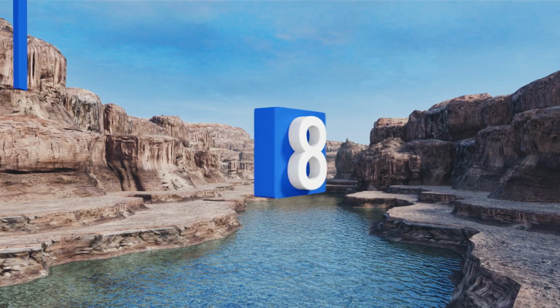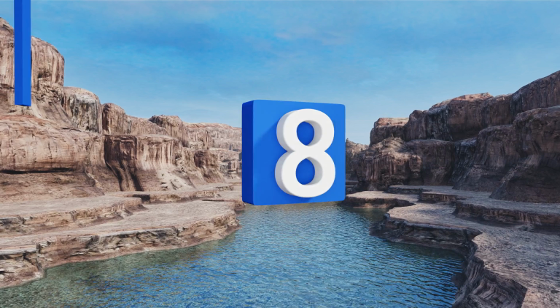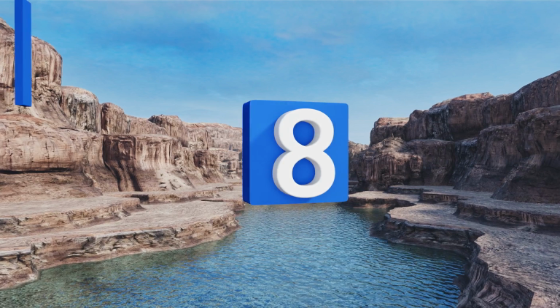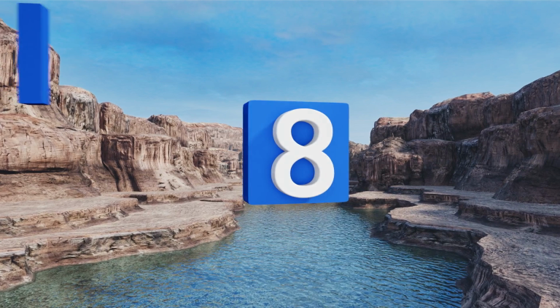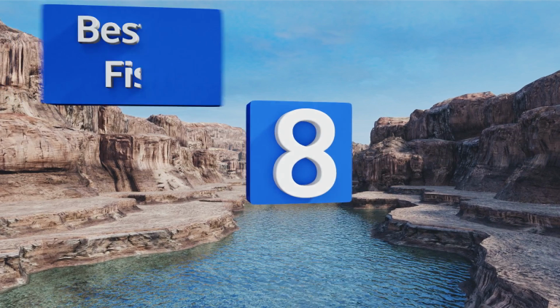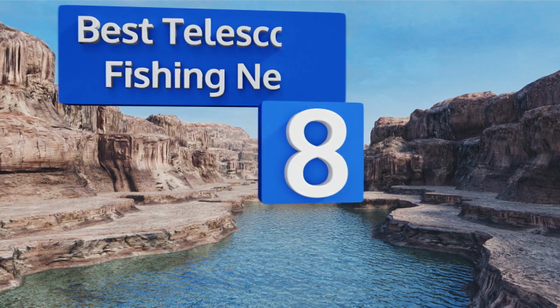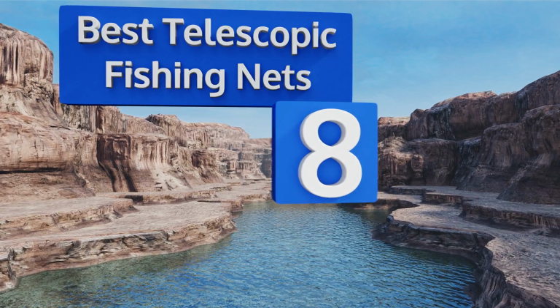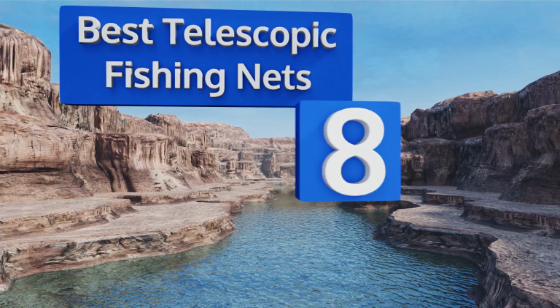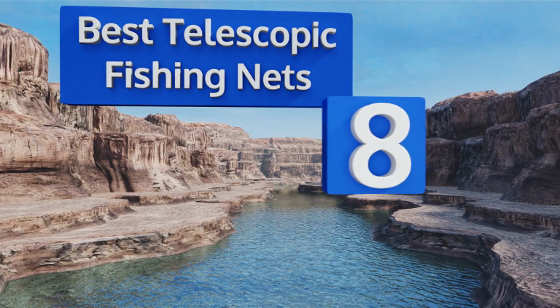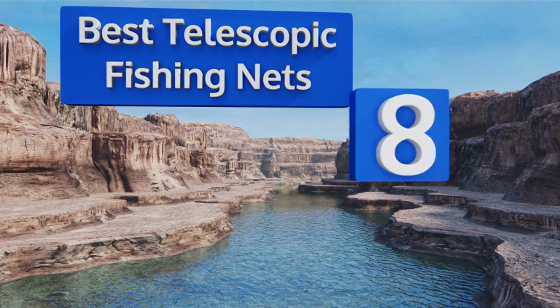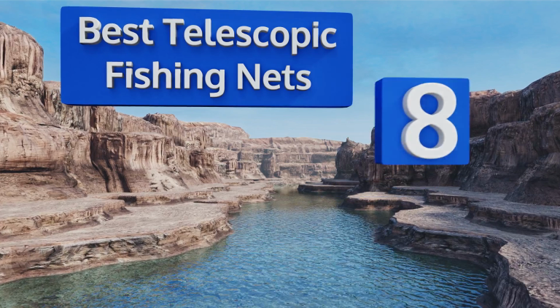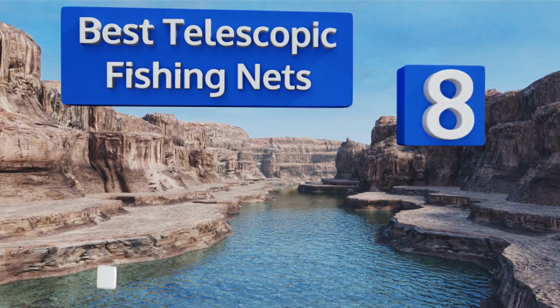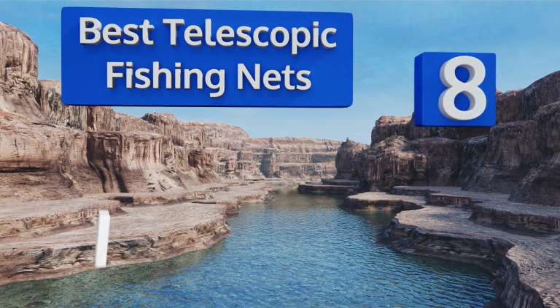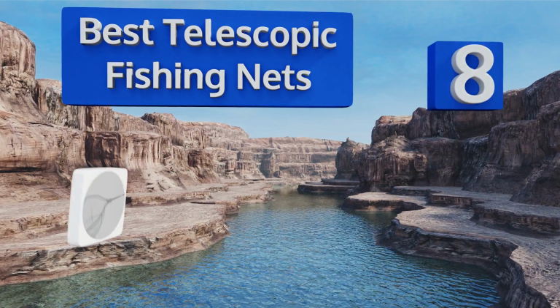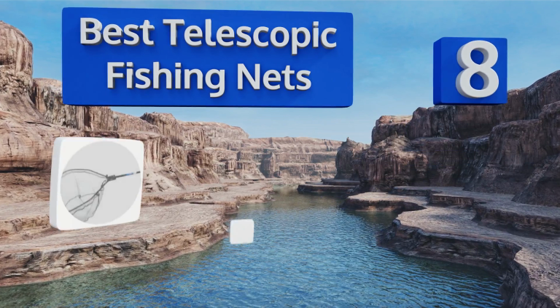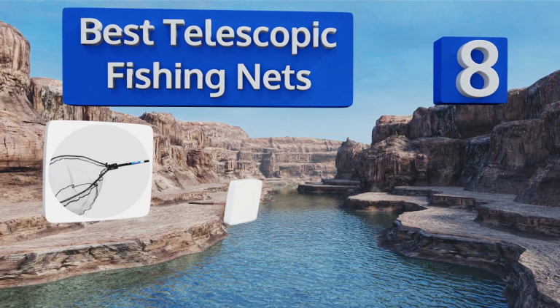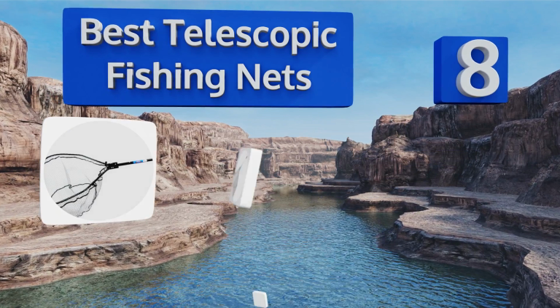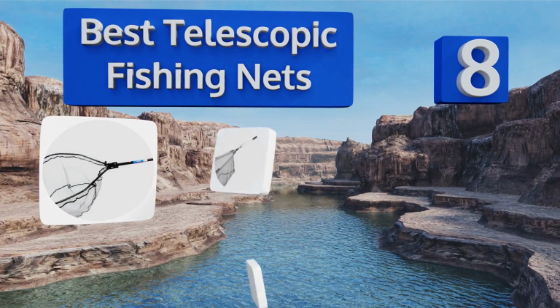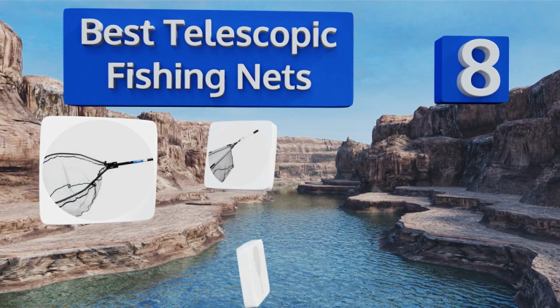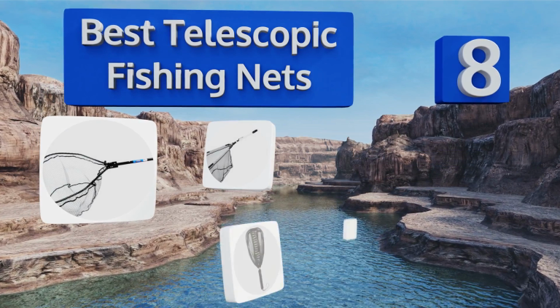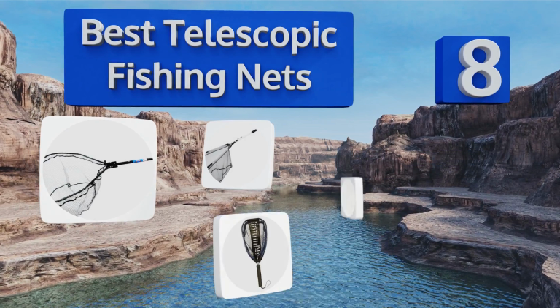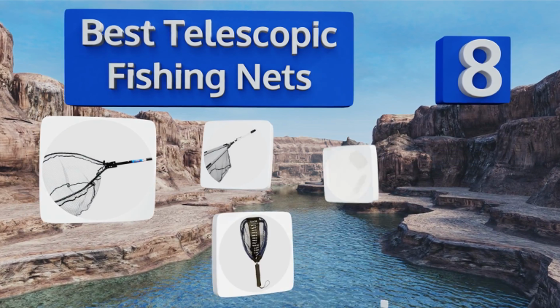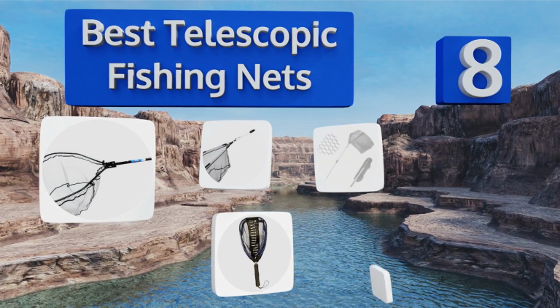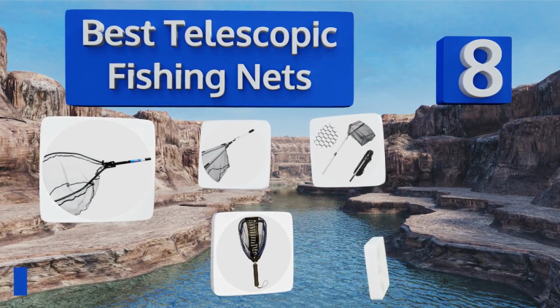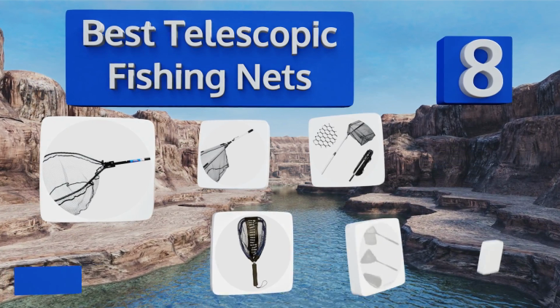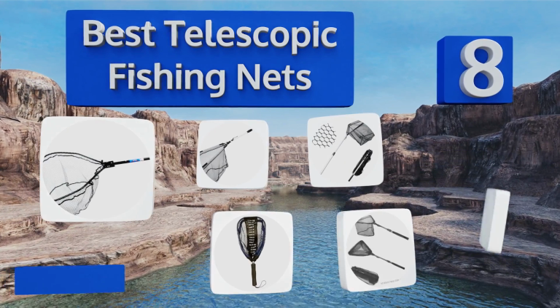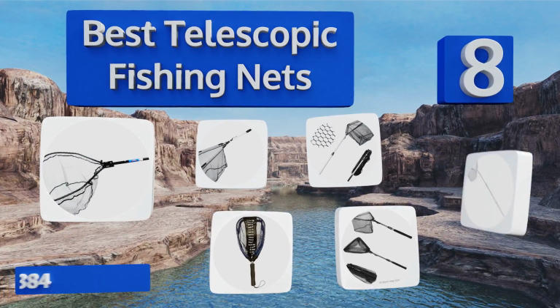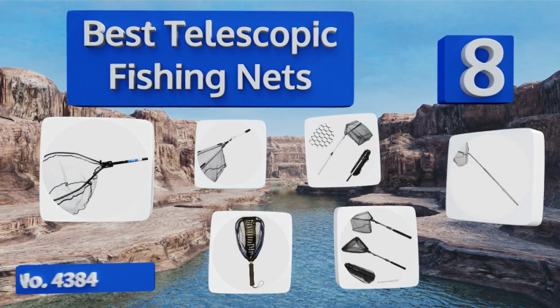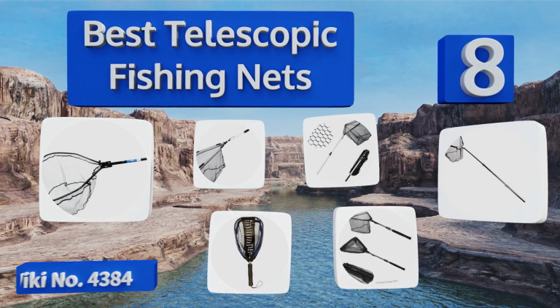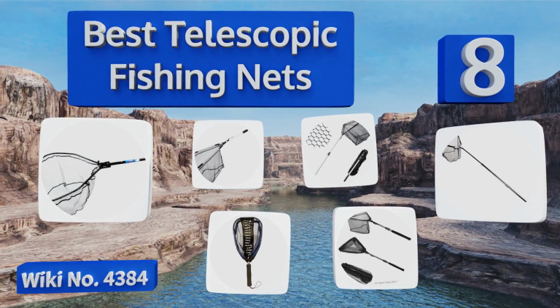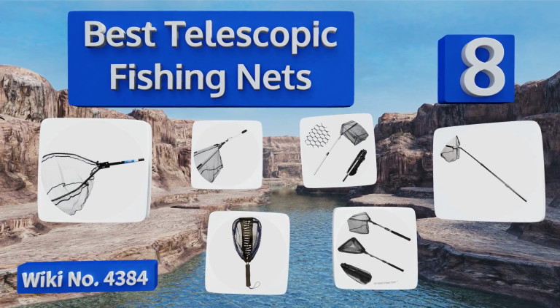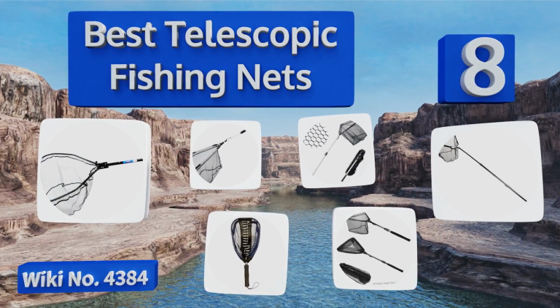EasyVid presents the eight best telescopic fishing nets. Let's get started with the list.